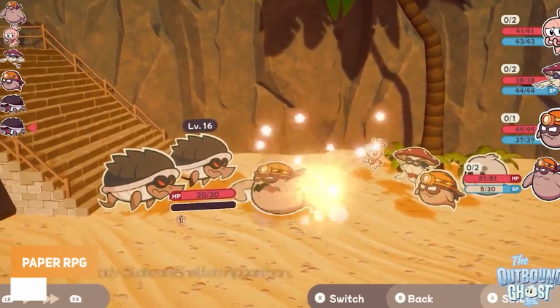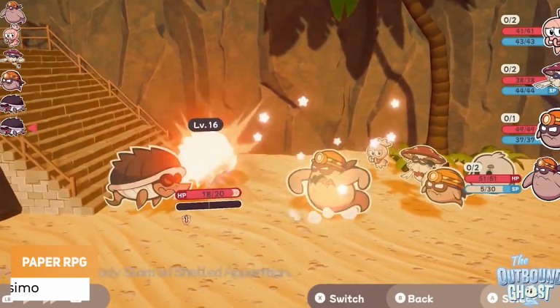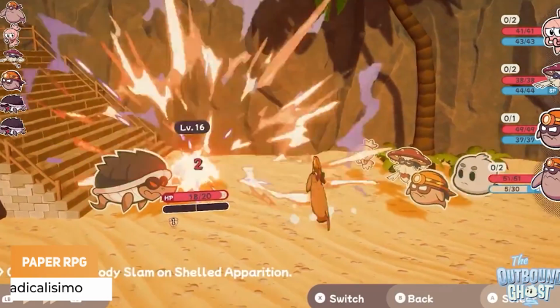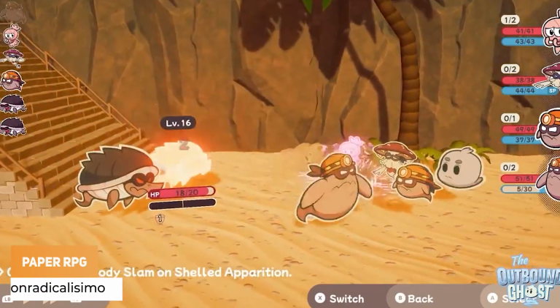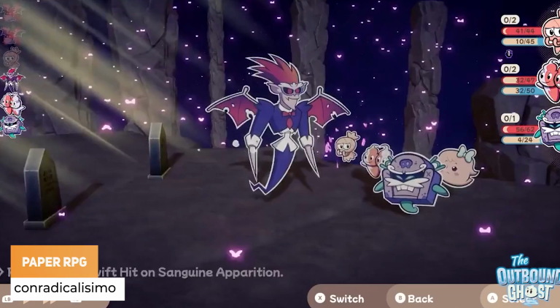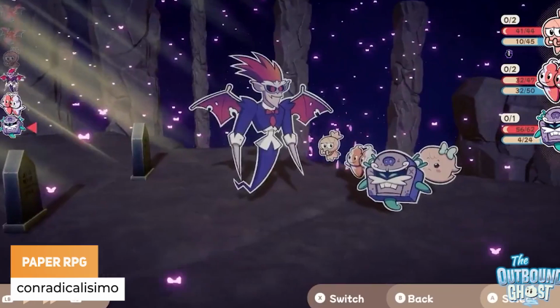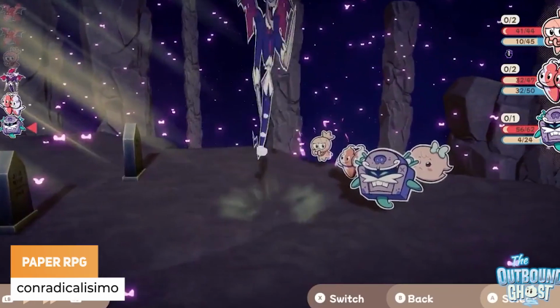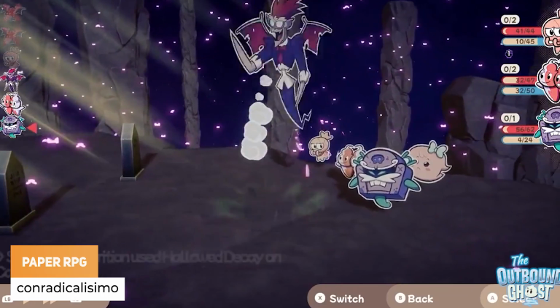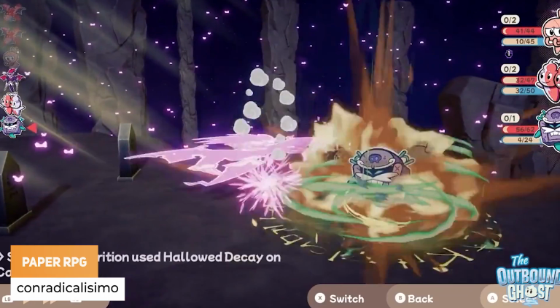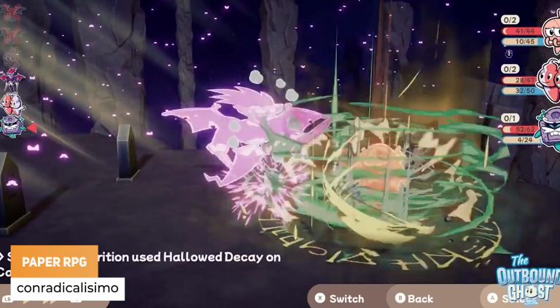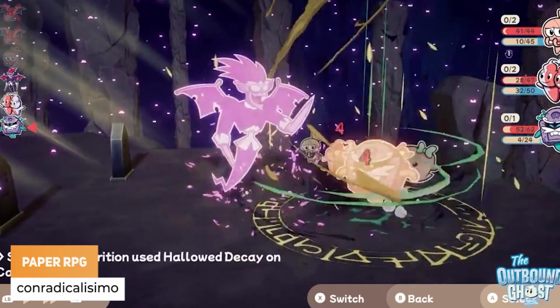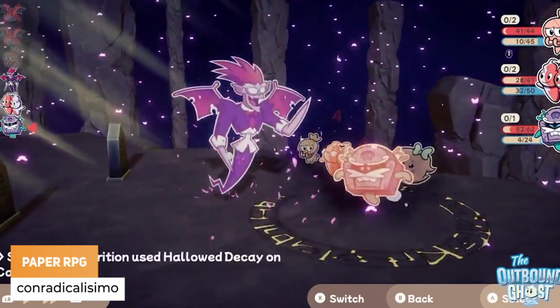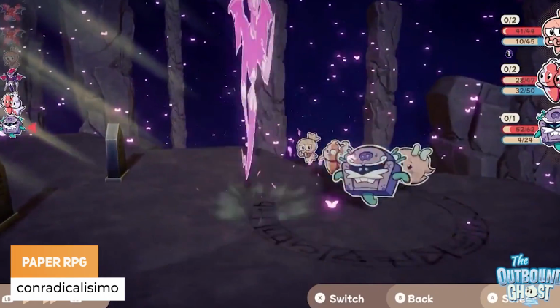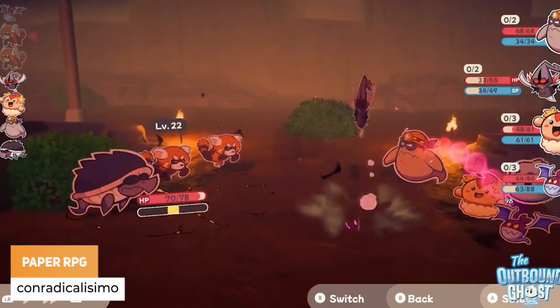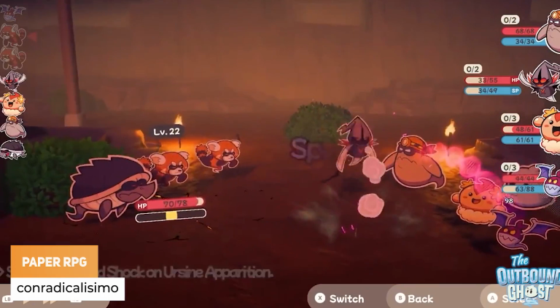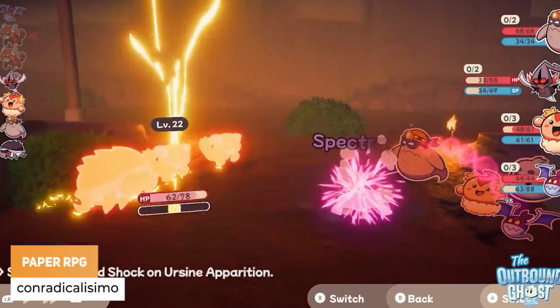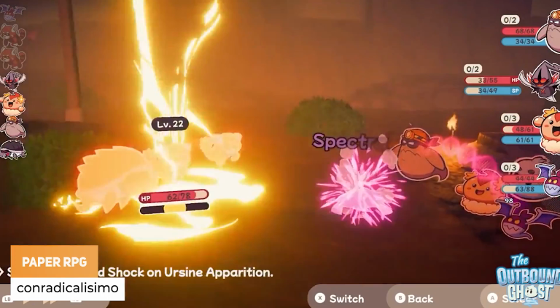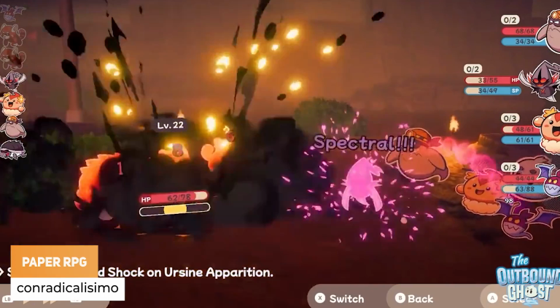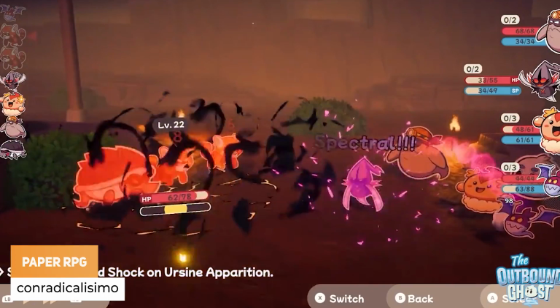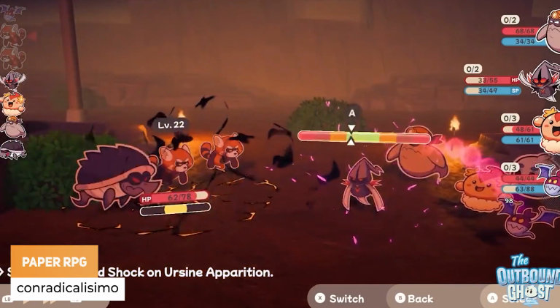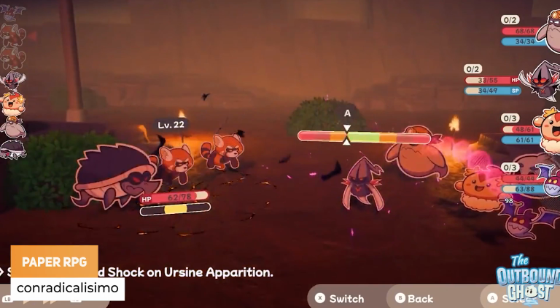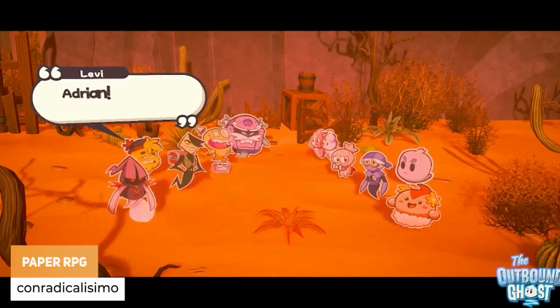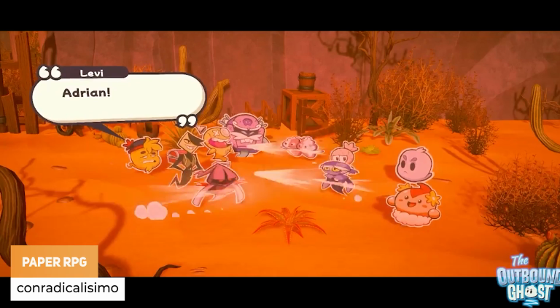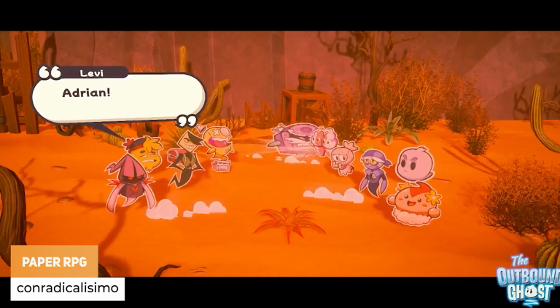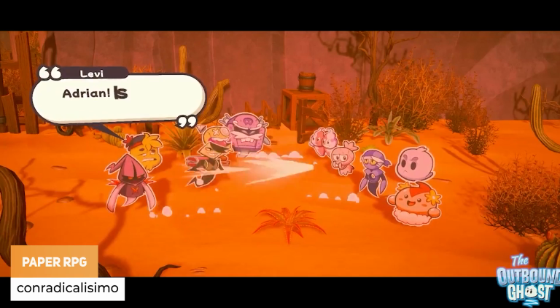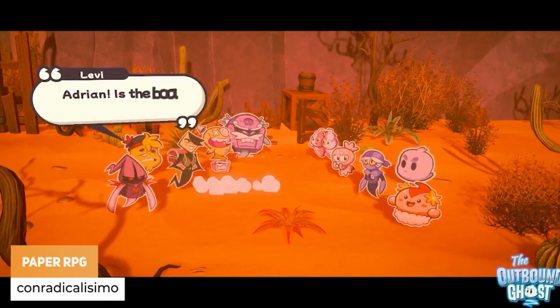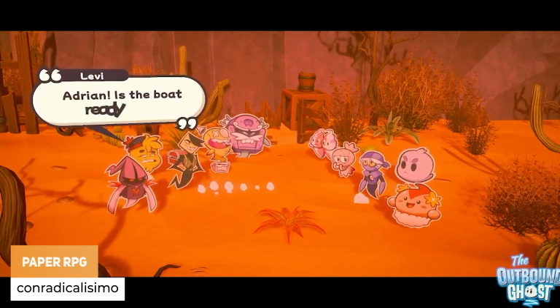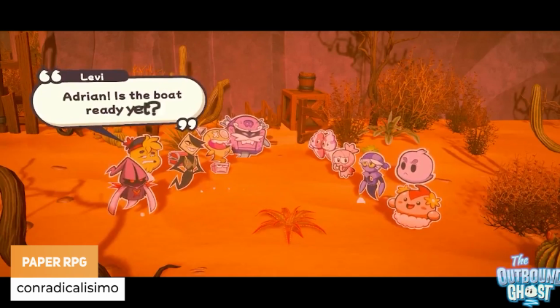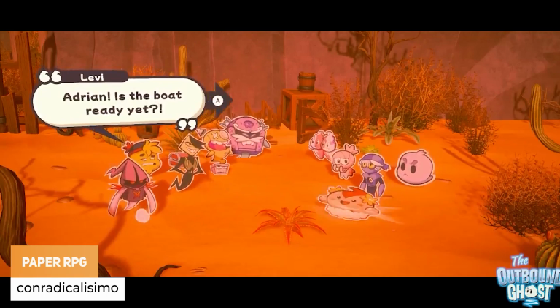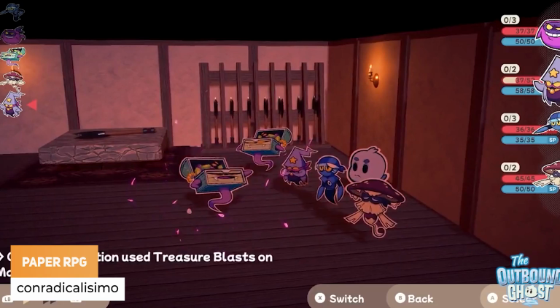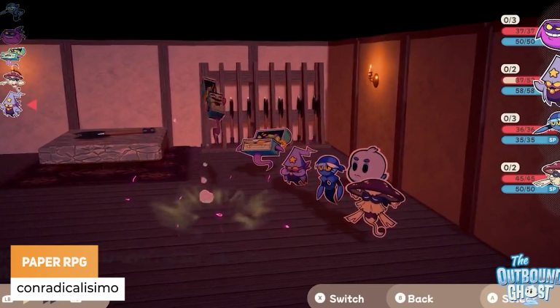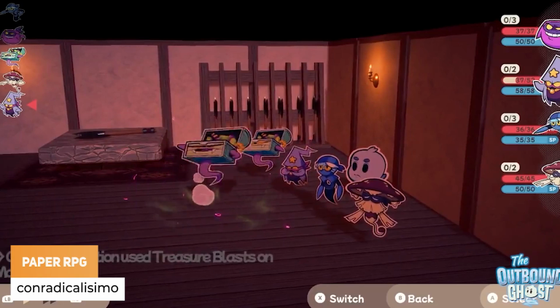Conradicalissimo thinks Paper Mario wasn't what it was, so they created their own Paper RPG.